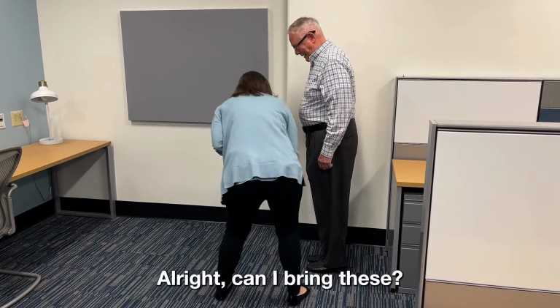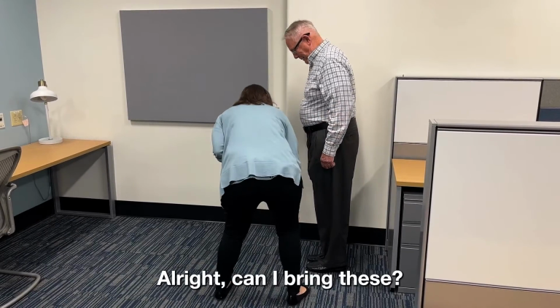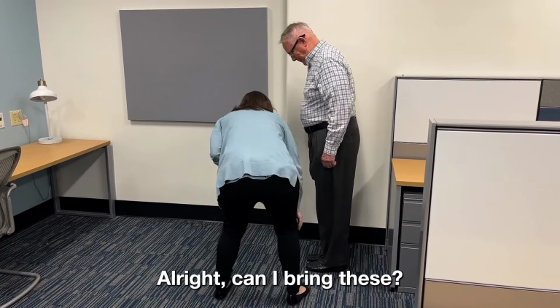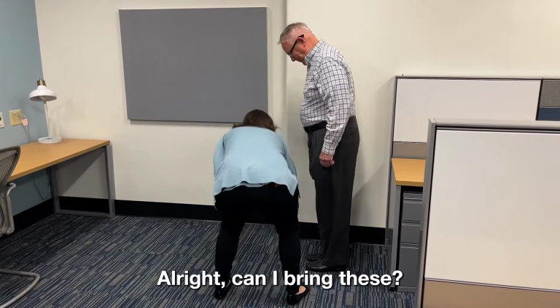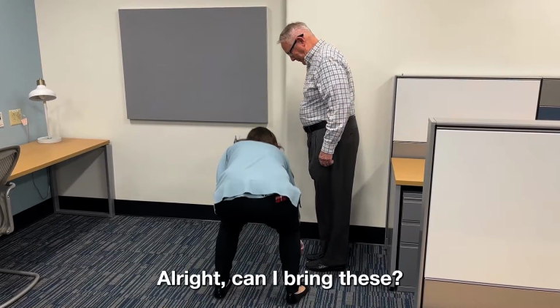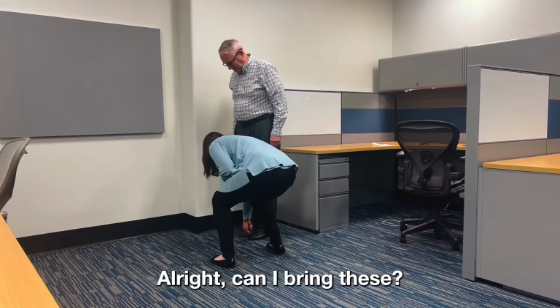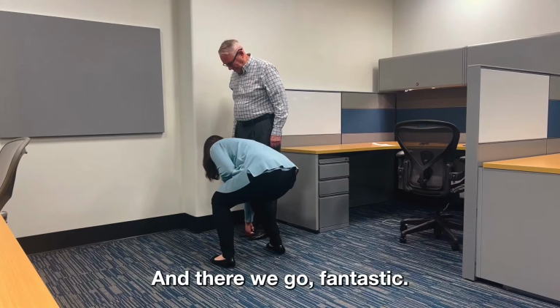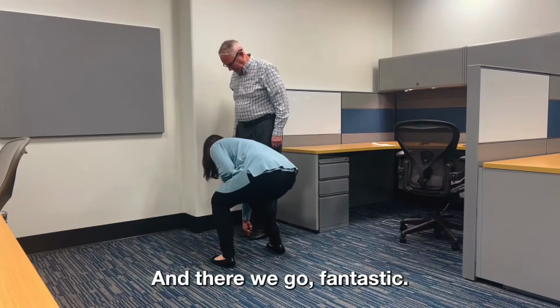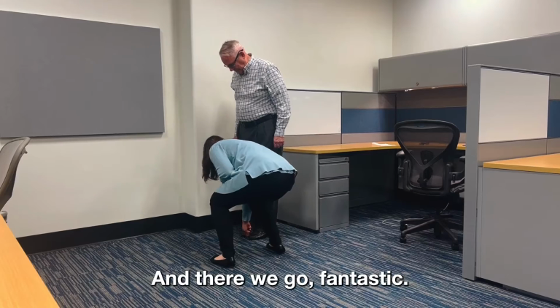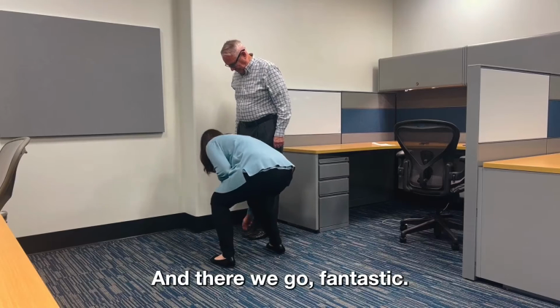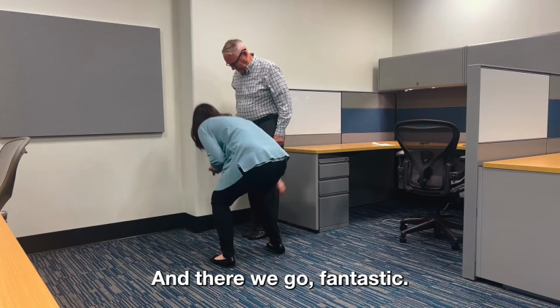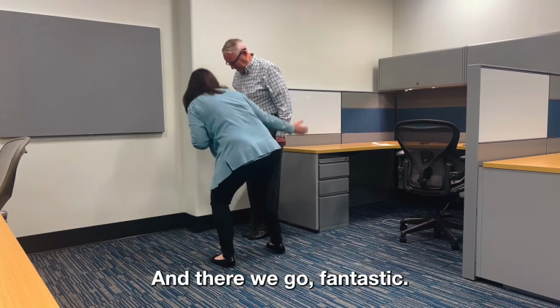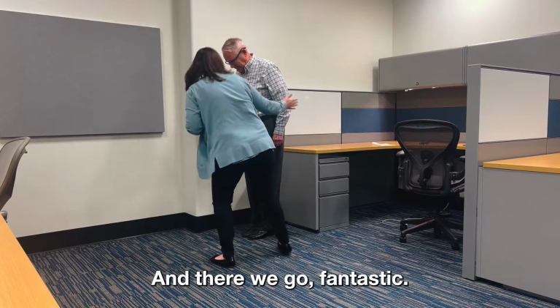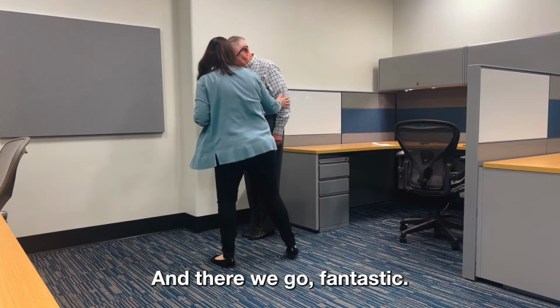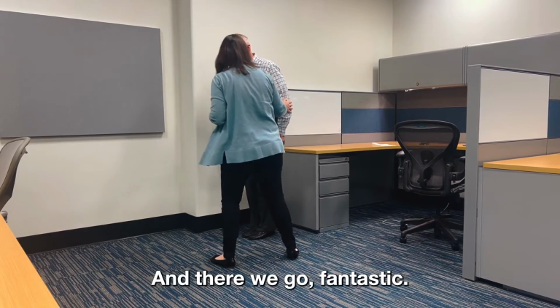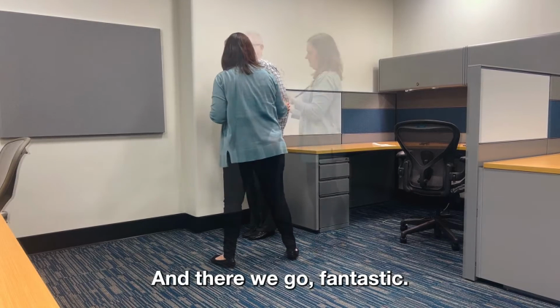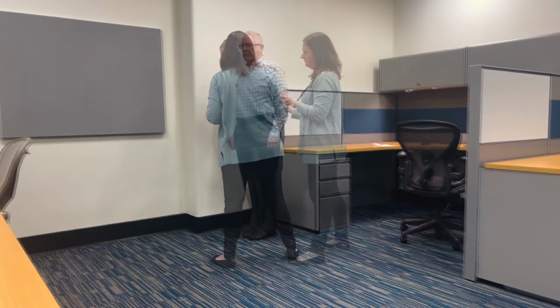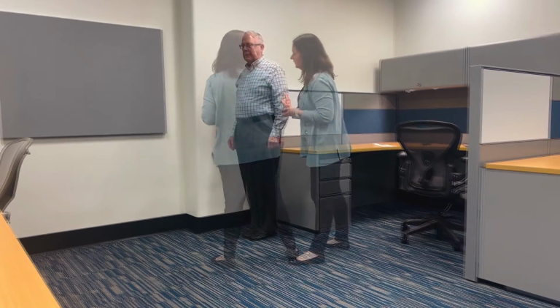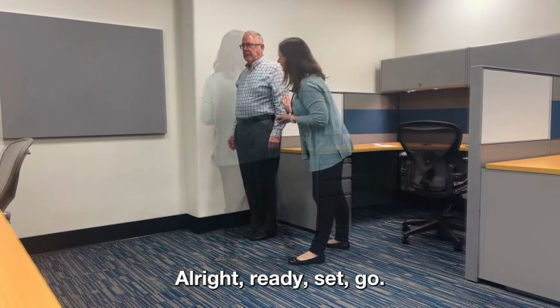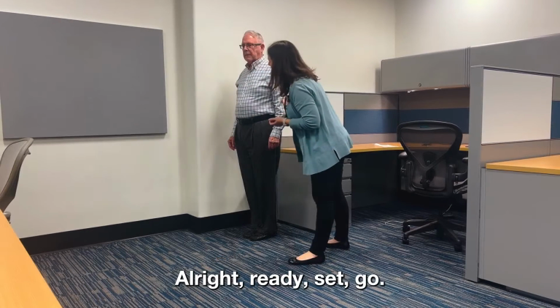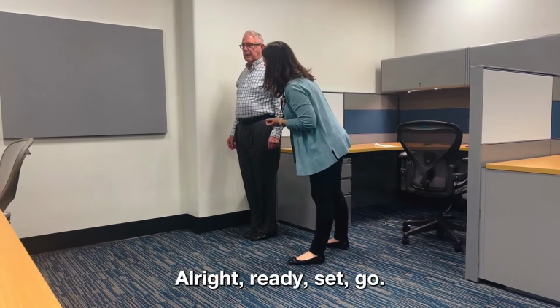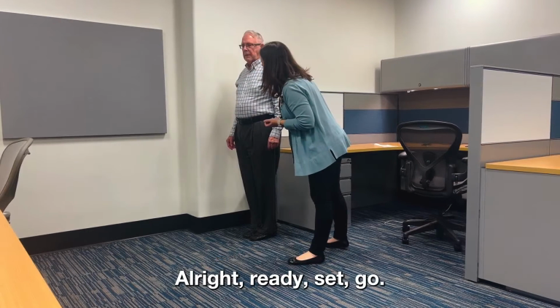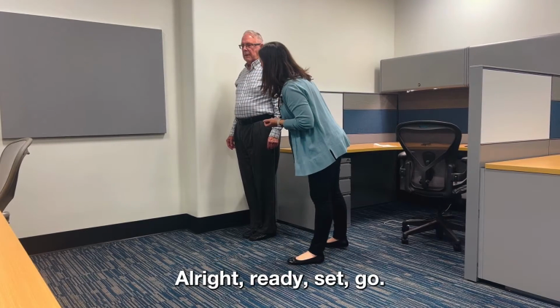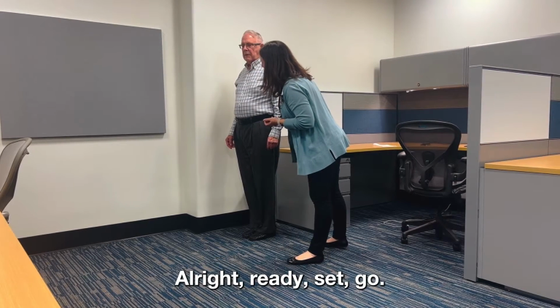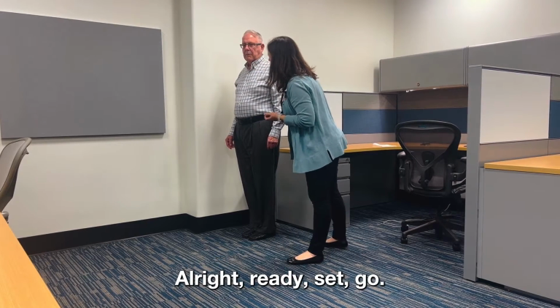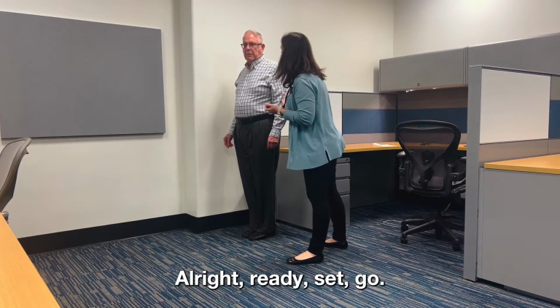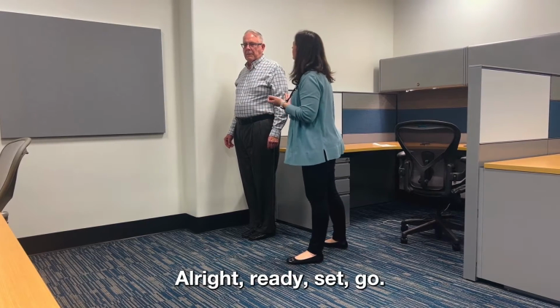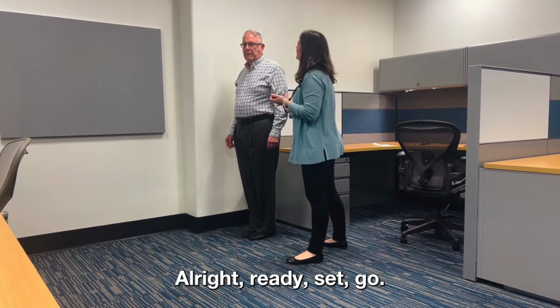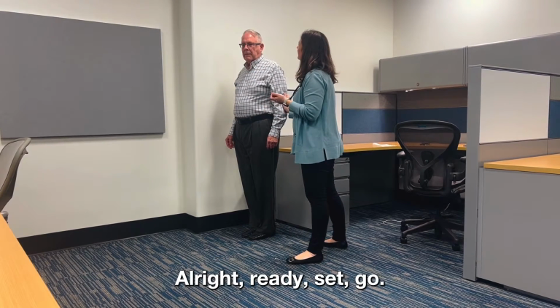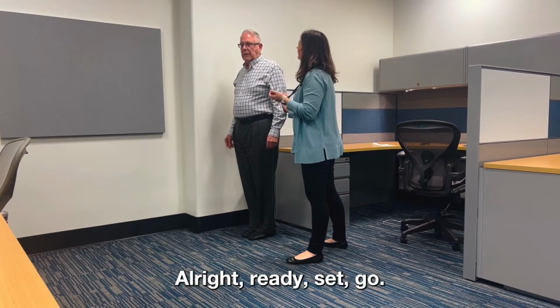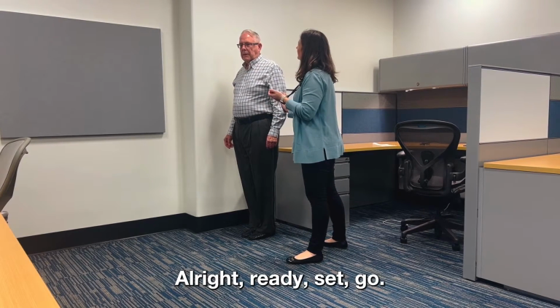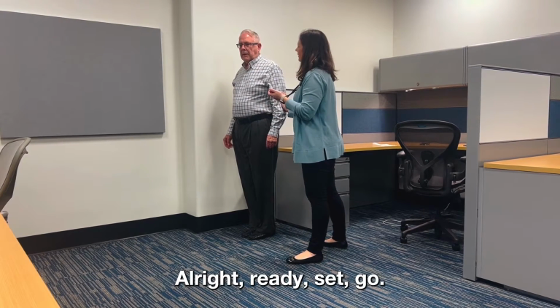All right, can I bring these over? There we go — fantastic. All right, ready, set, go.